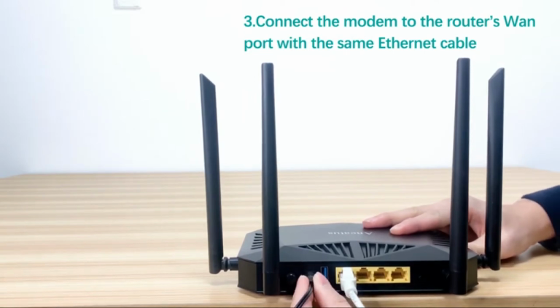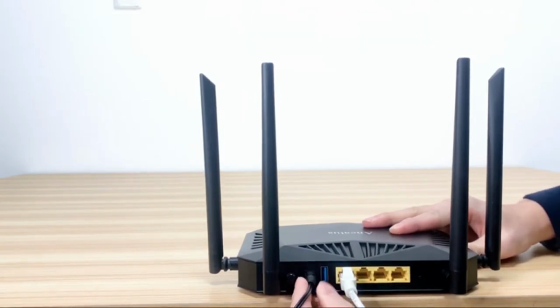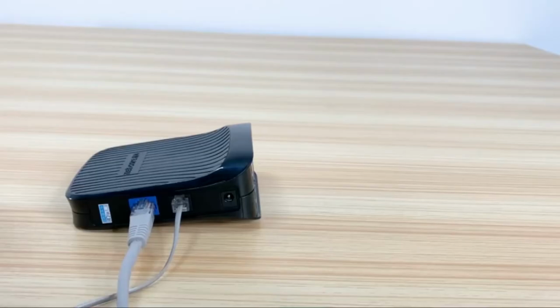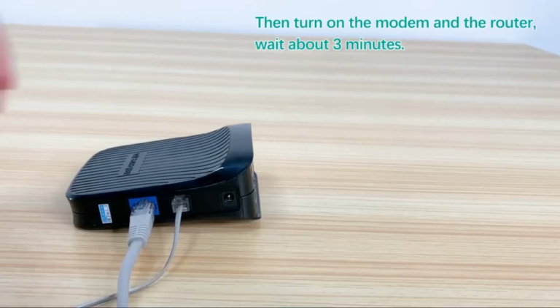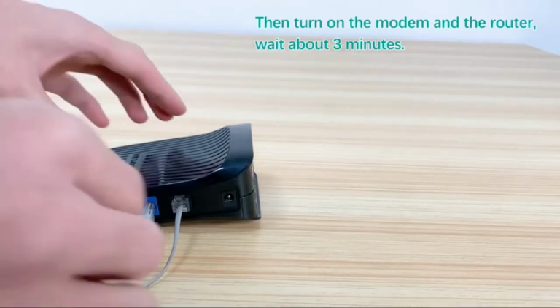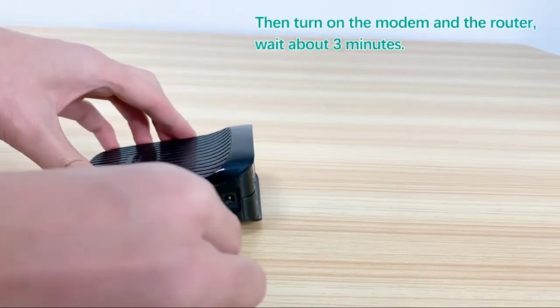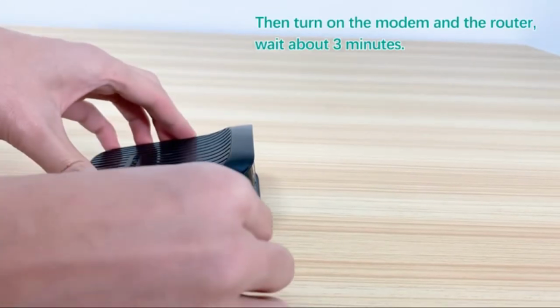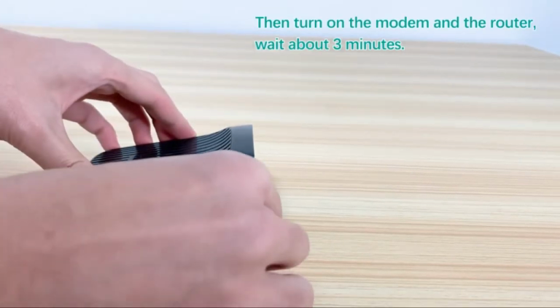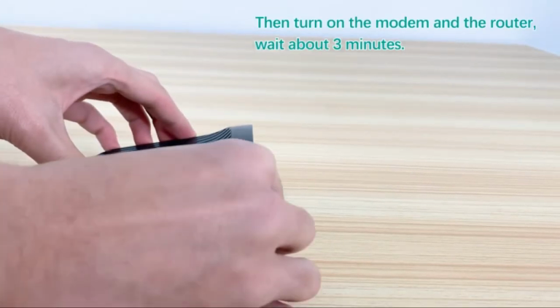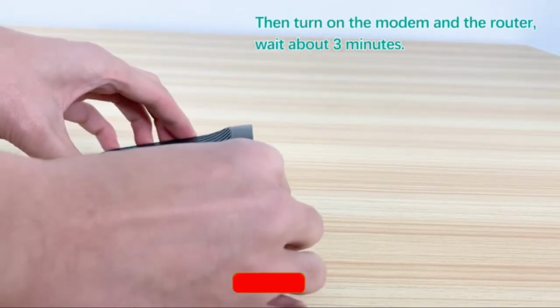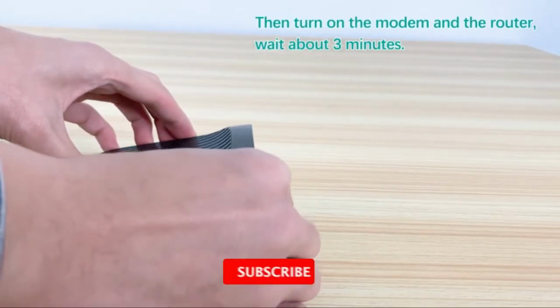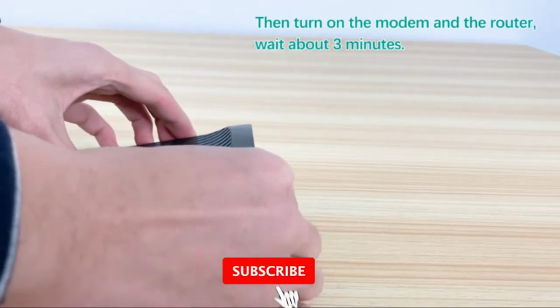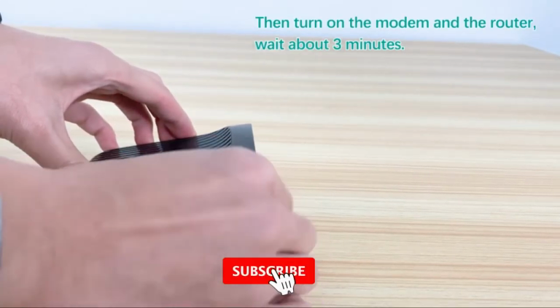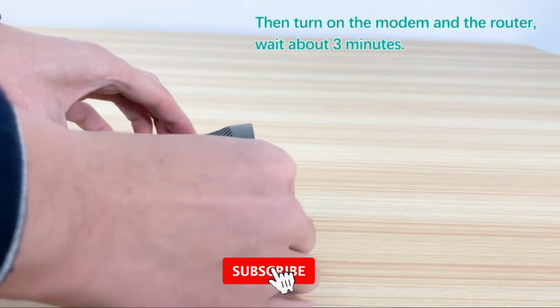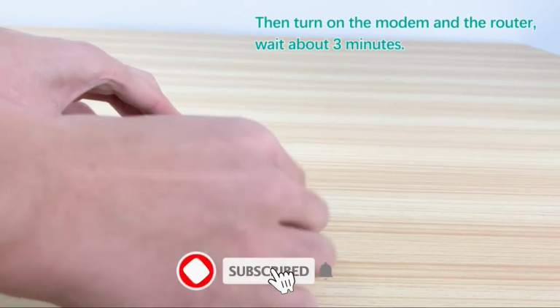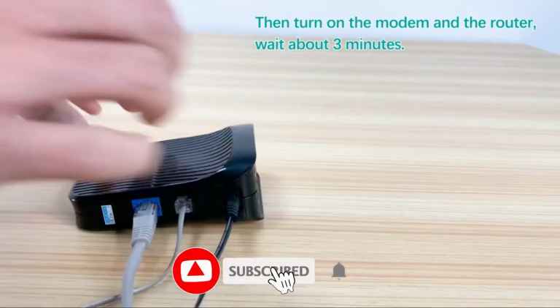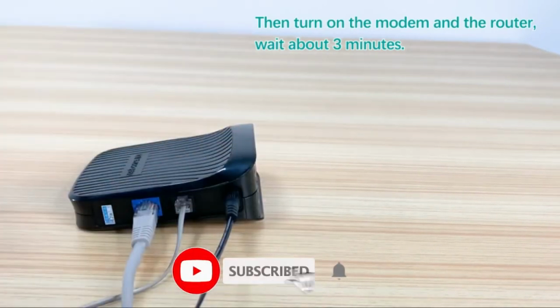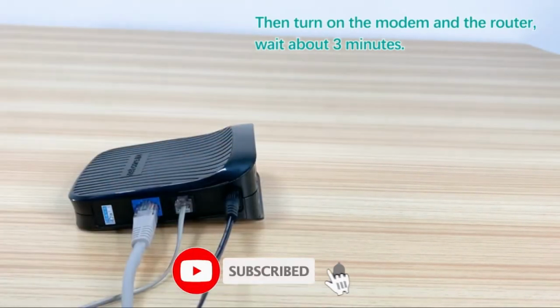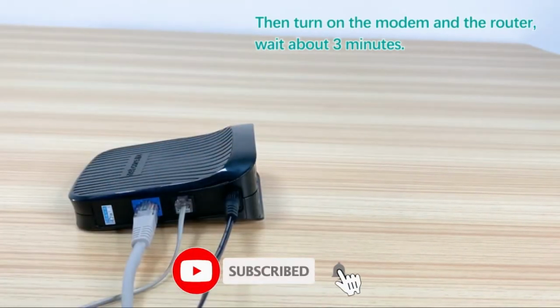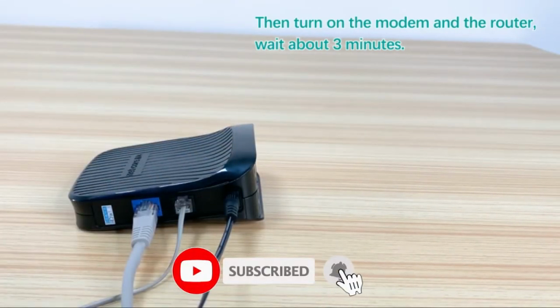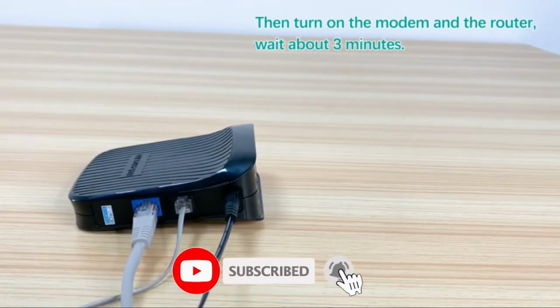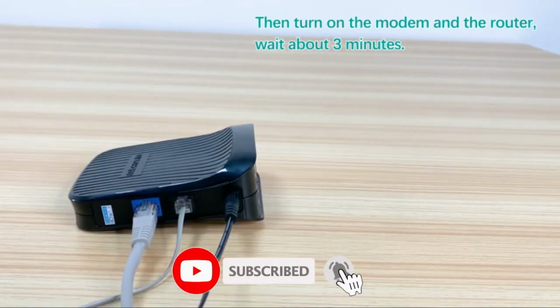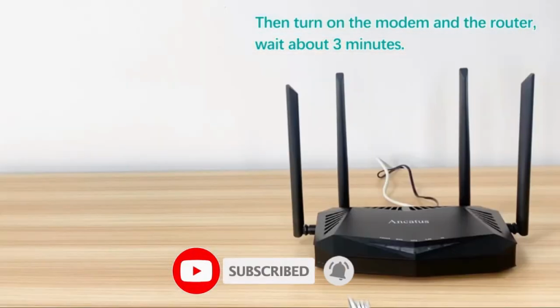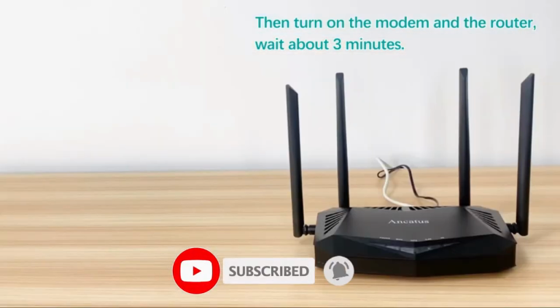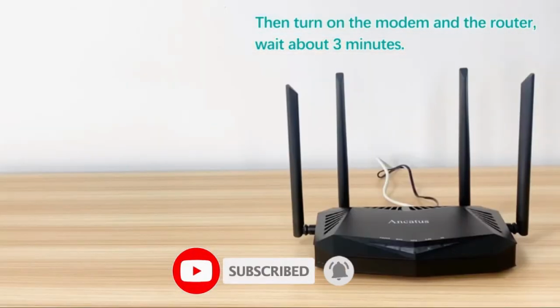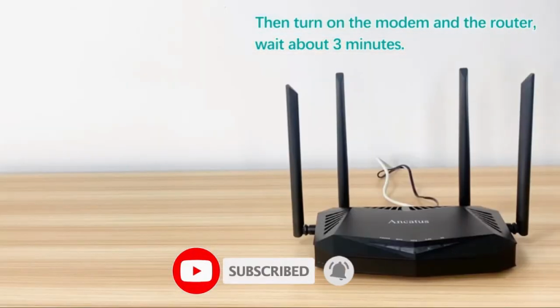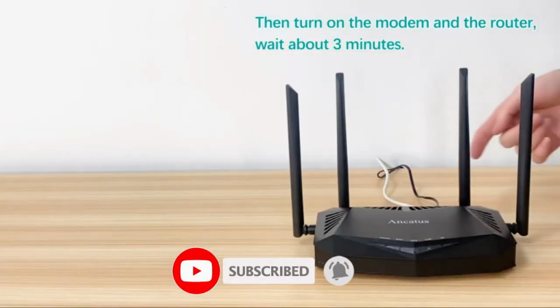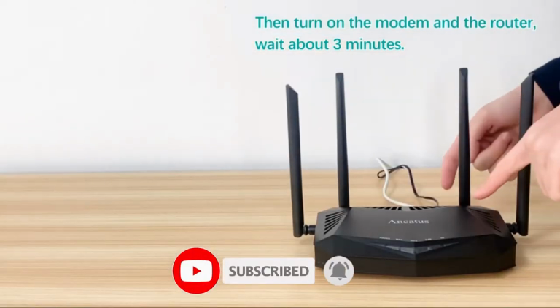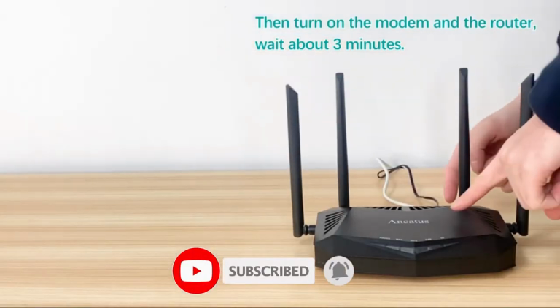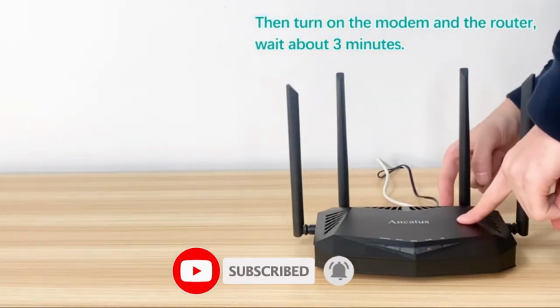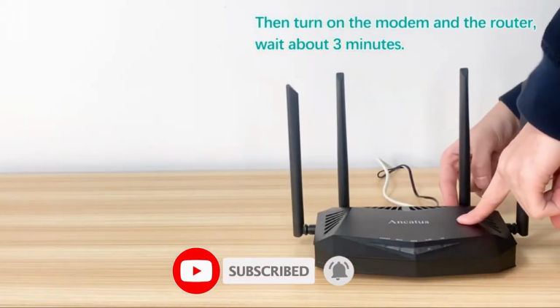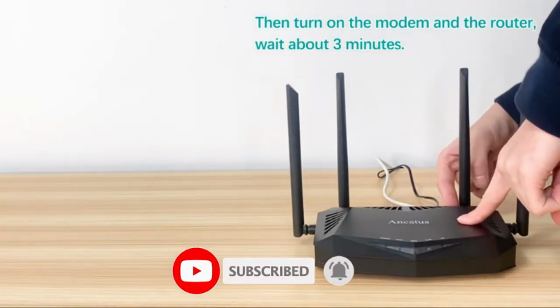There is a default mode for dynamic IP and I used it directly. The setup was done in 3 minutes. How convenient.